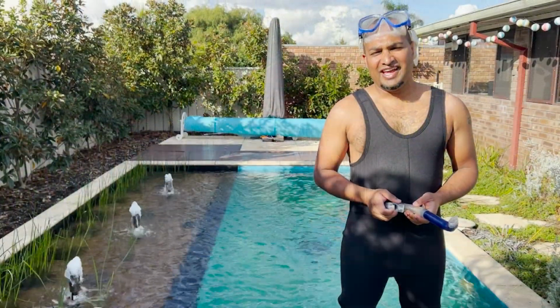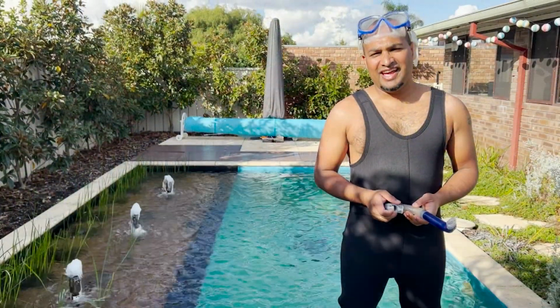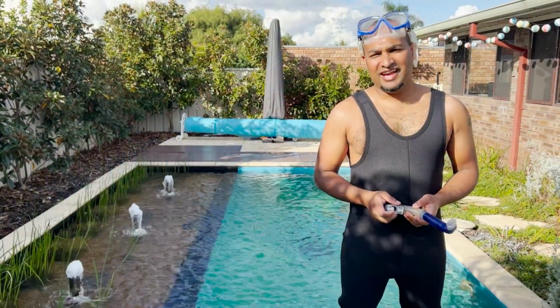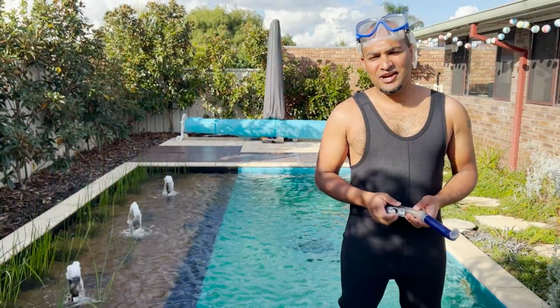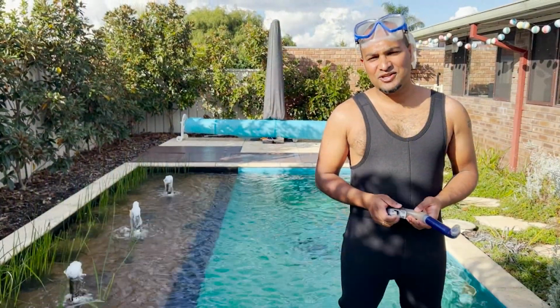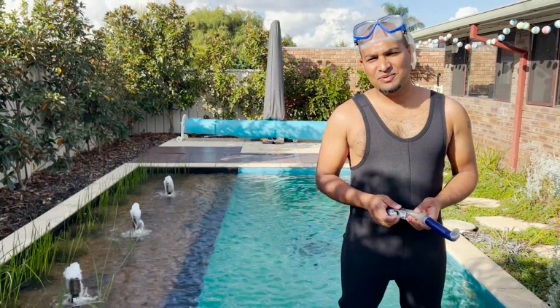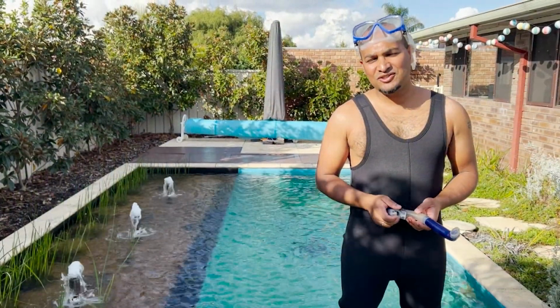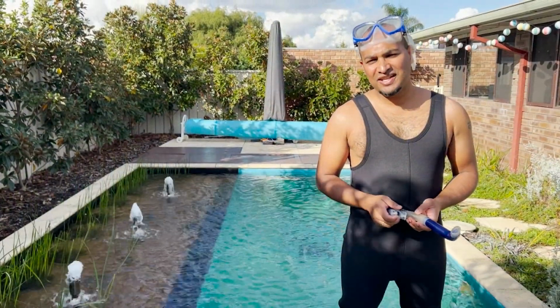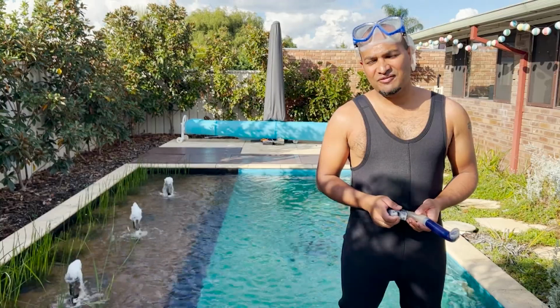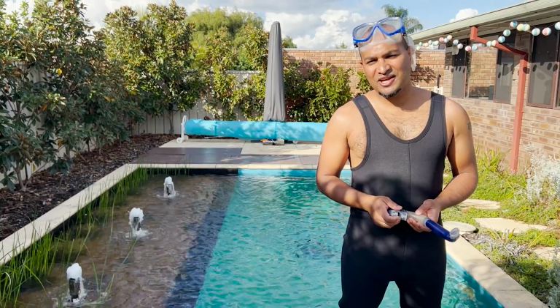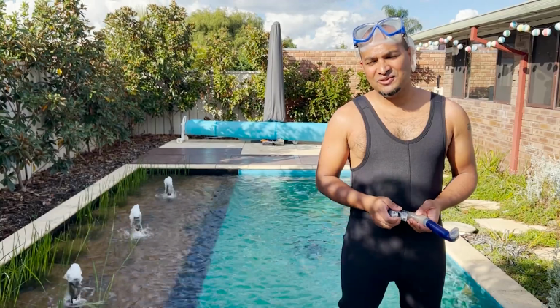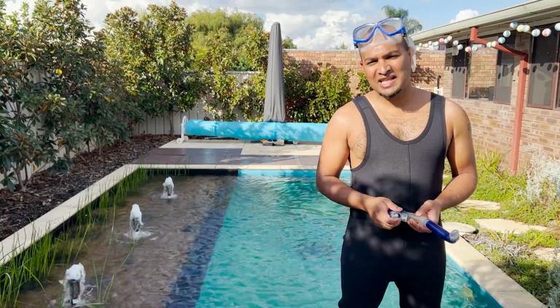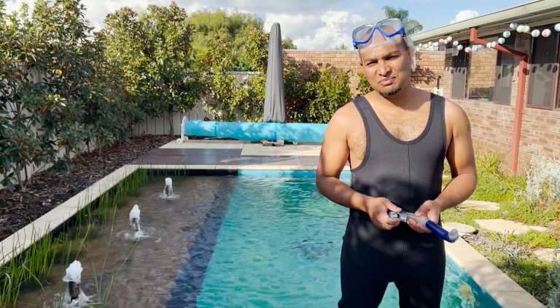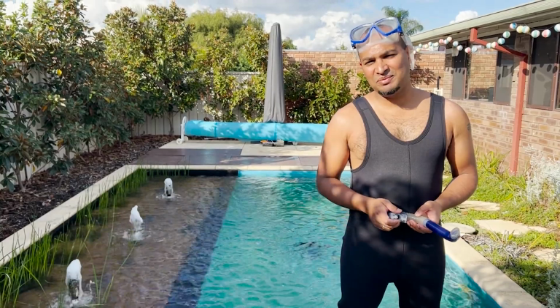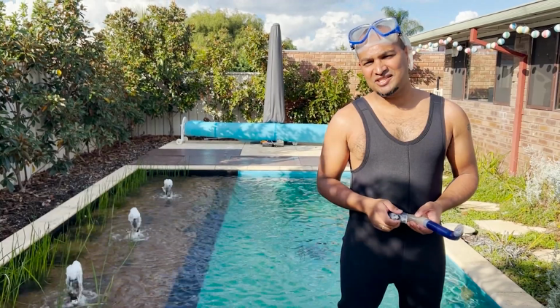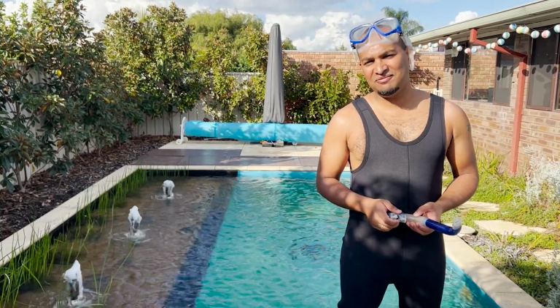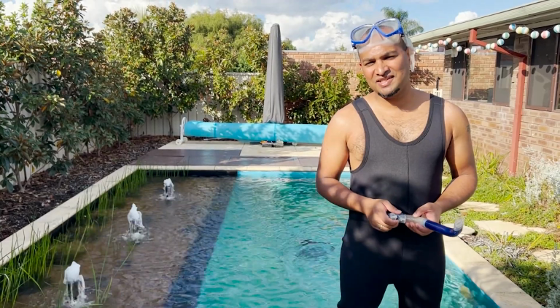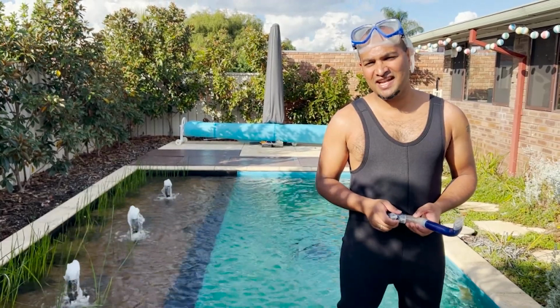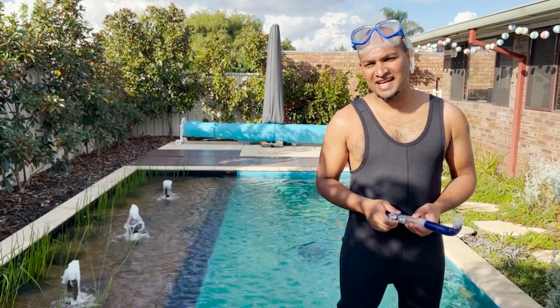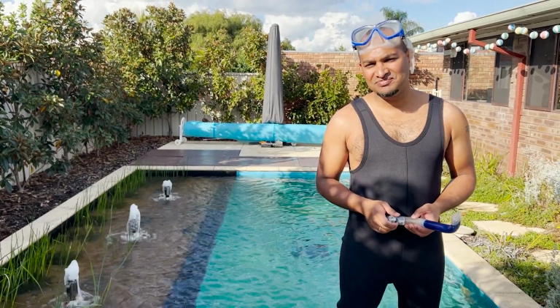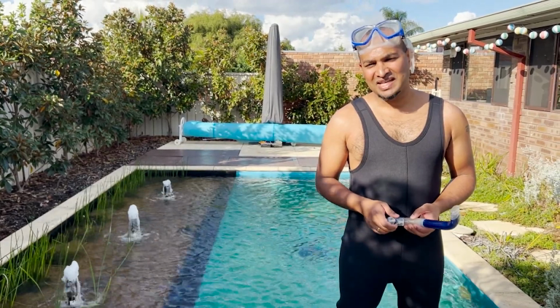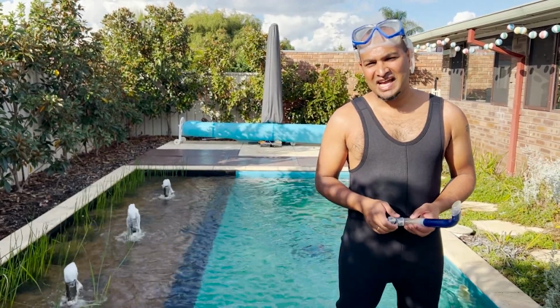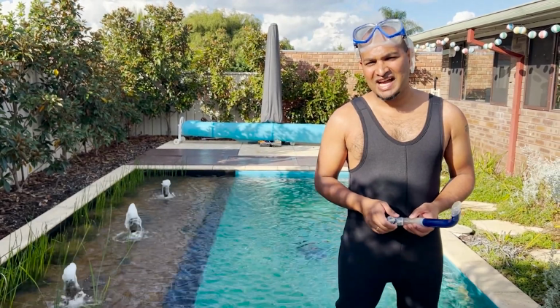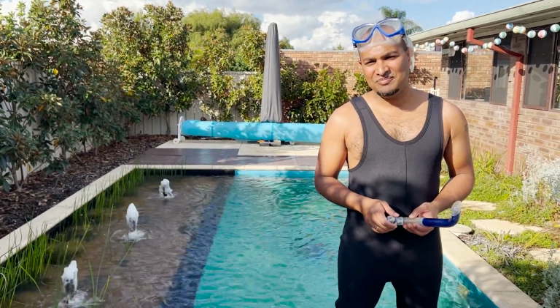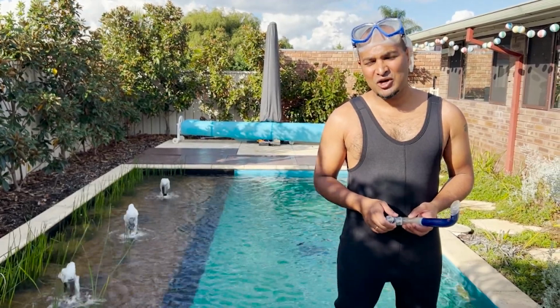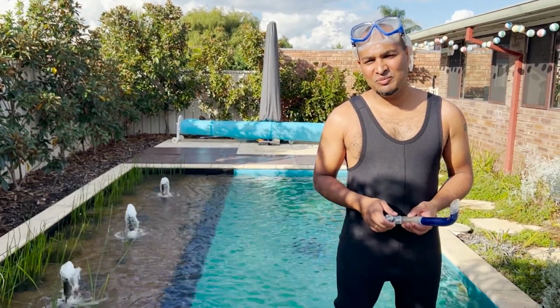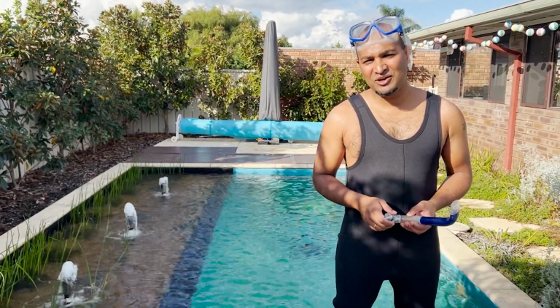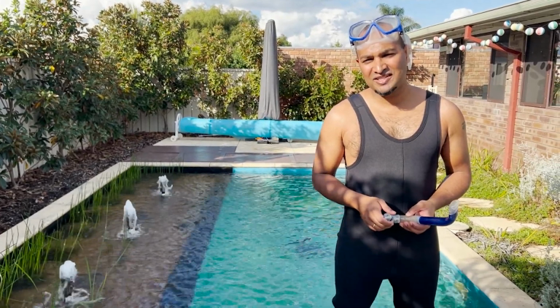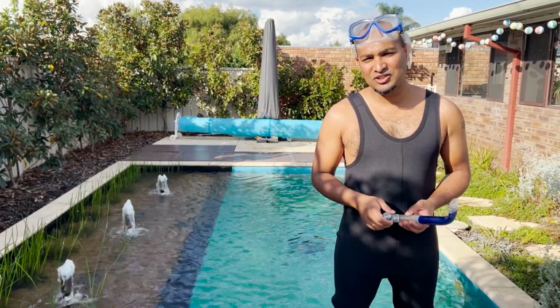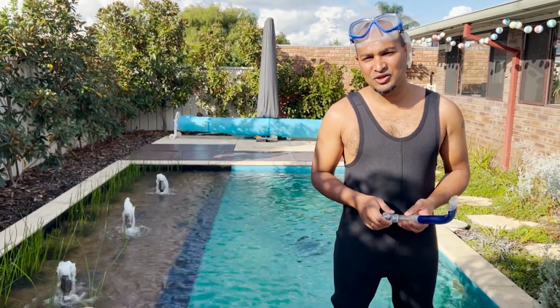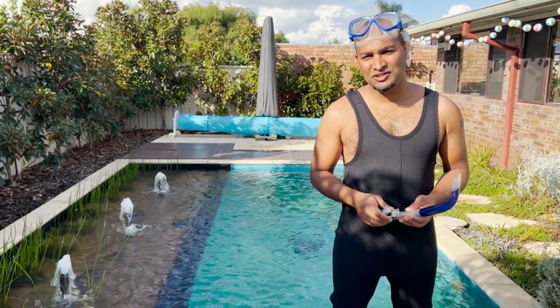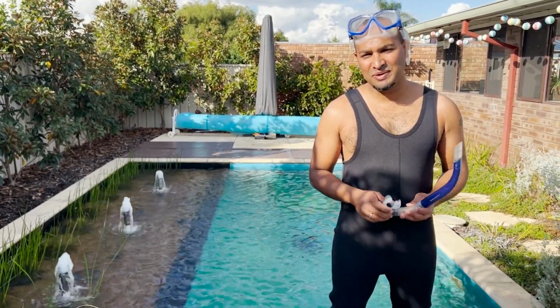Hey guys, hope you enjoyed that video. That's pretty much it for today — hope you guys enjoy your swimming.